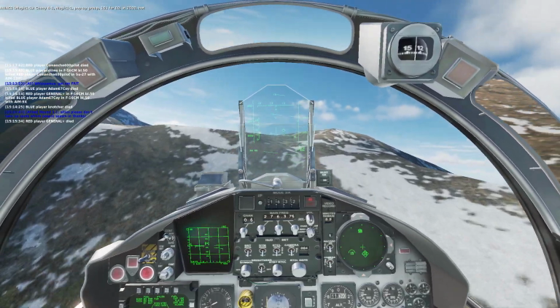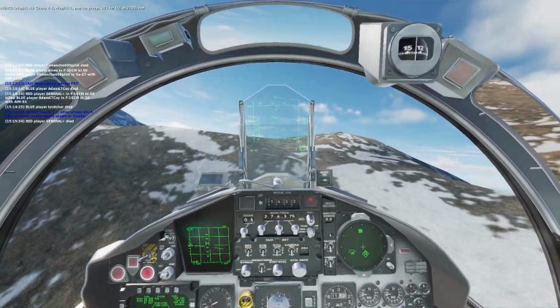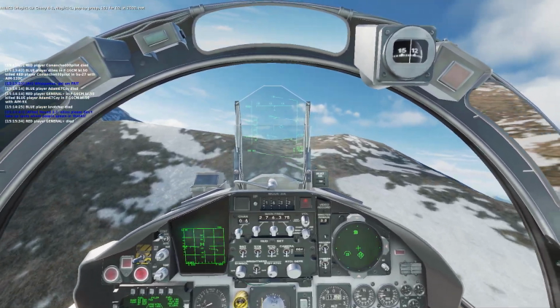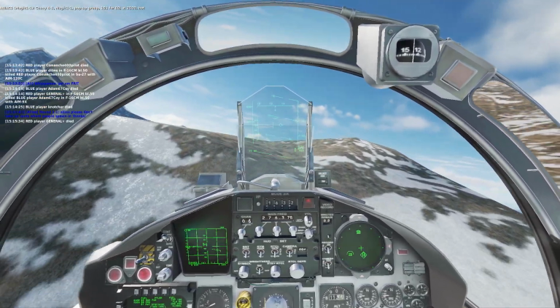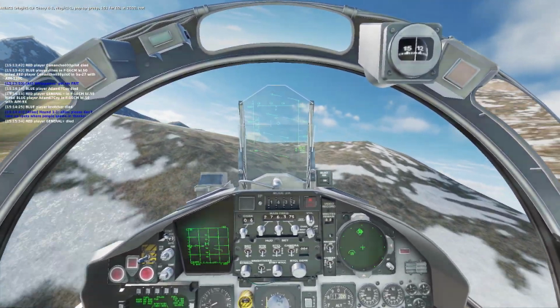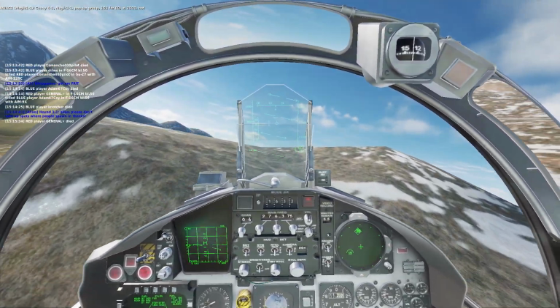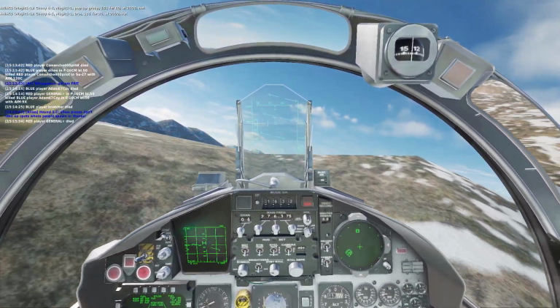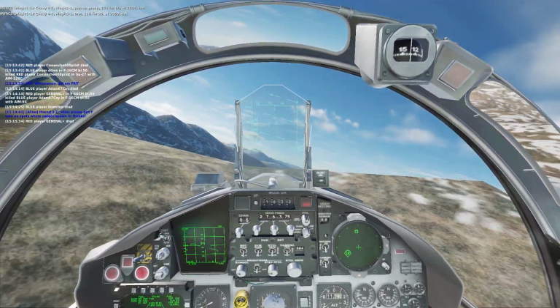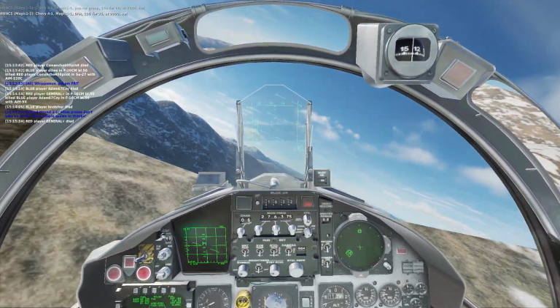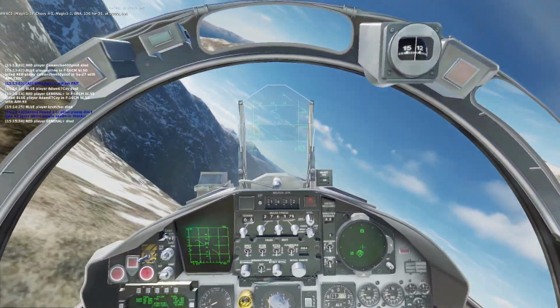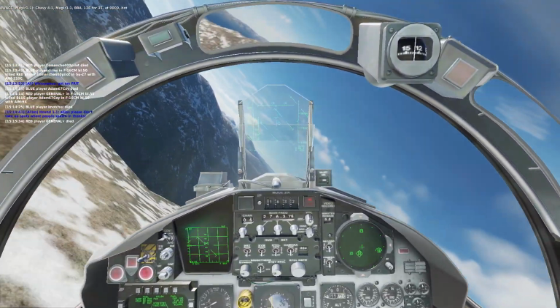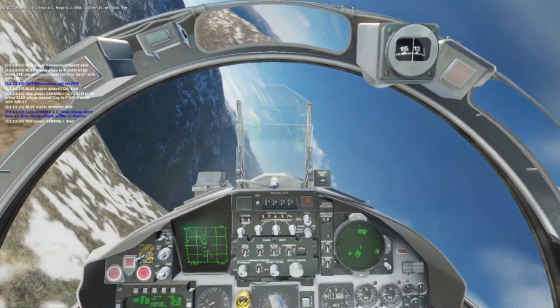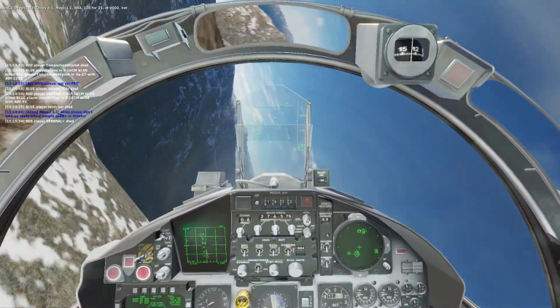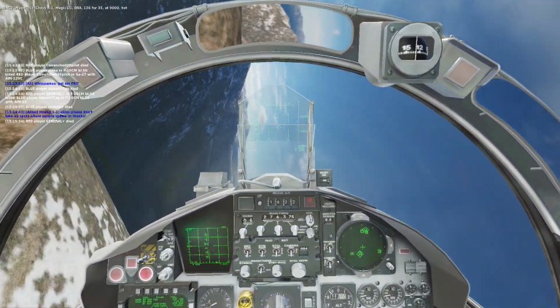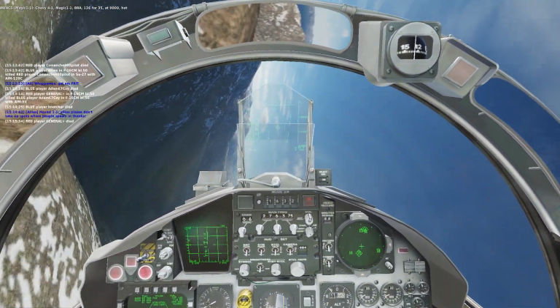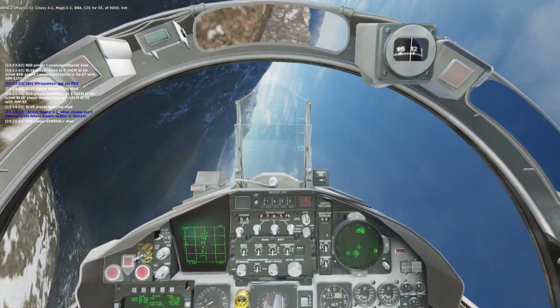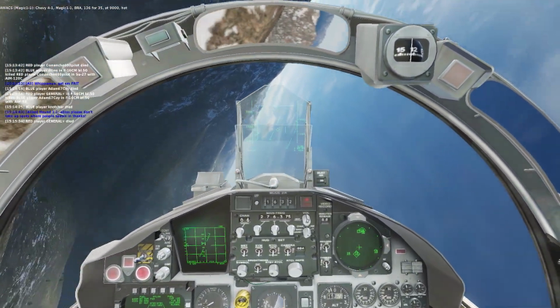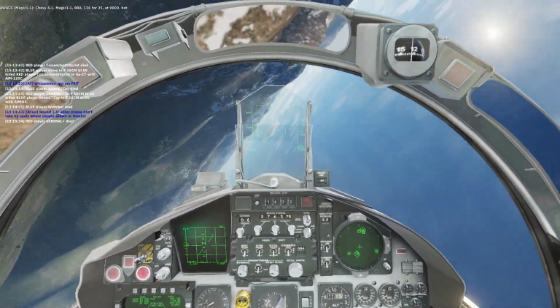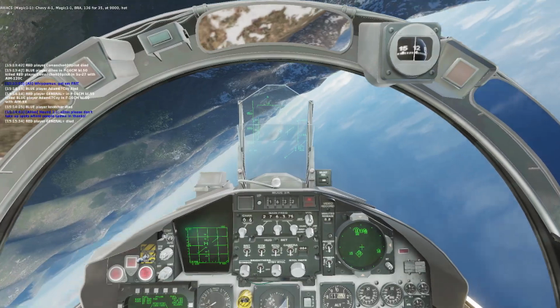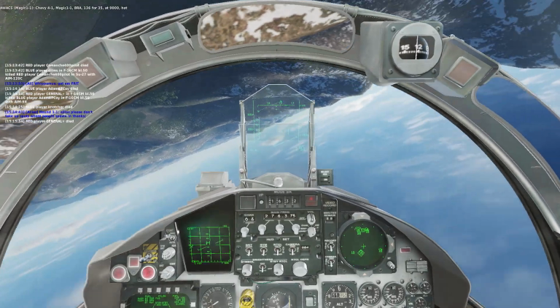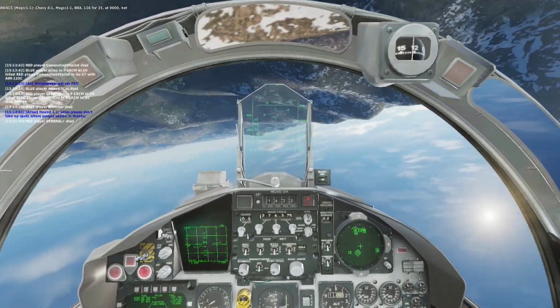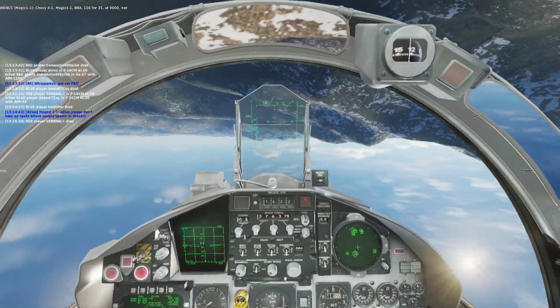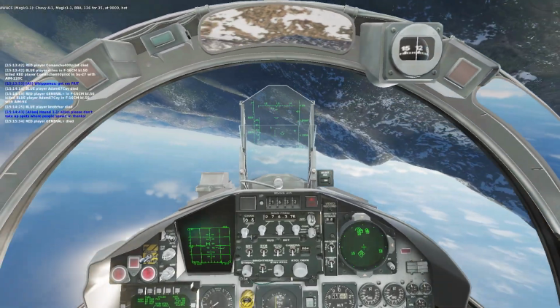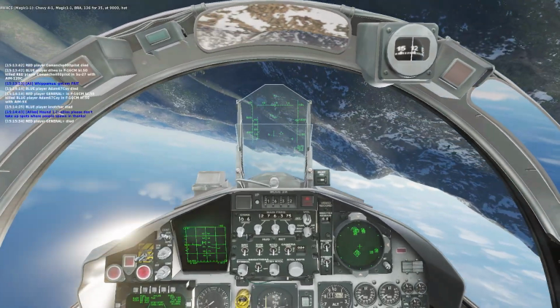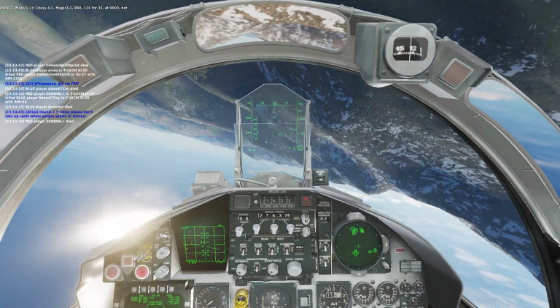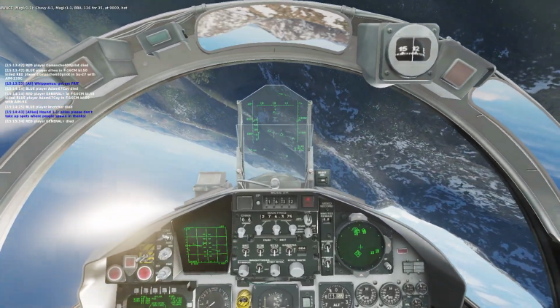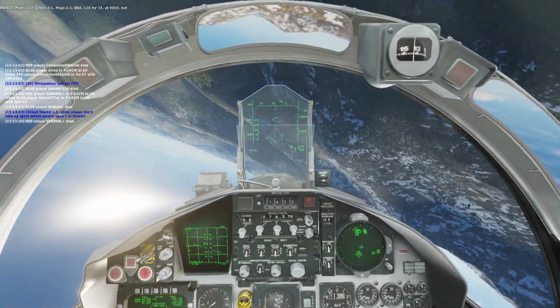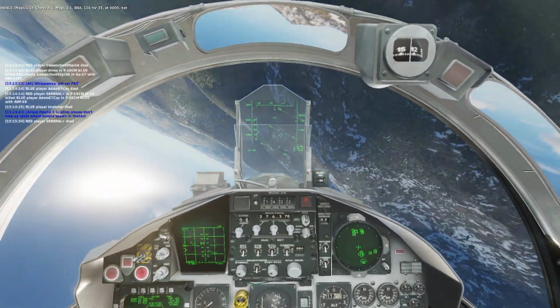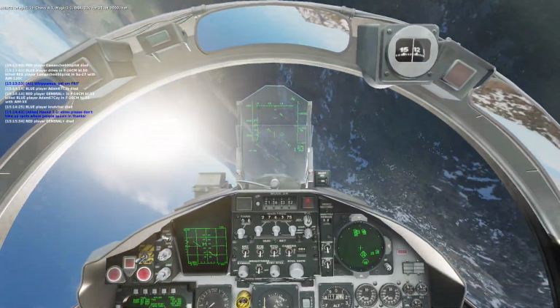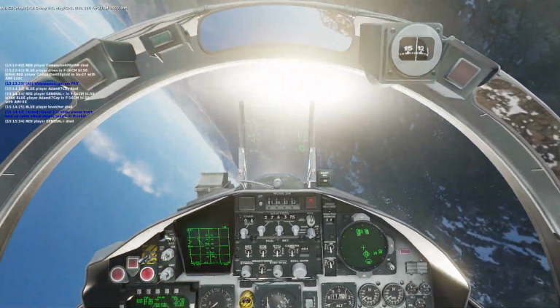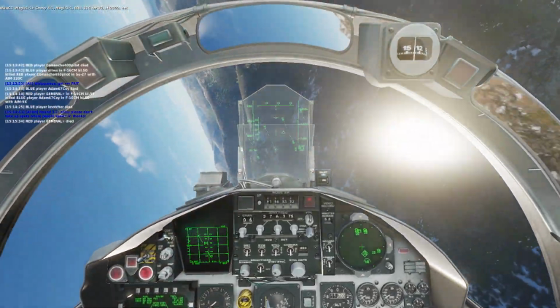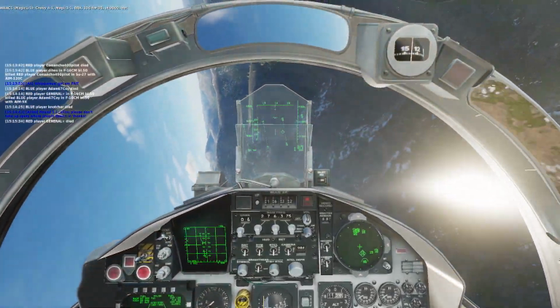Chevy Ford 1, Magic 1-1, Bra 136-435, at 9,000, hot.